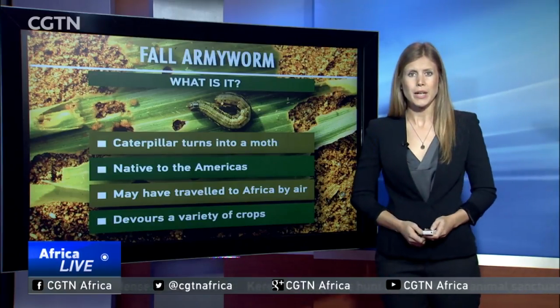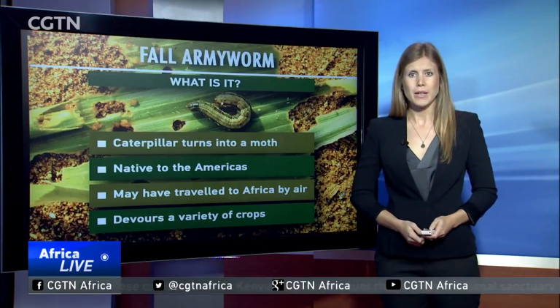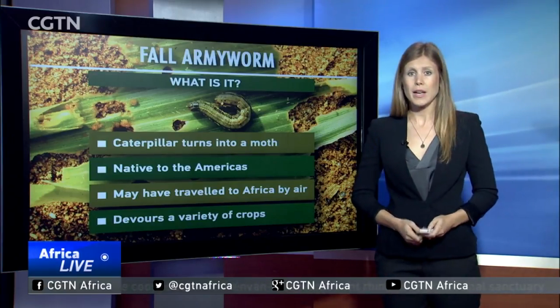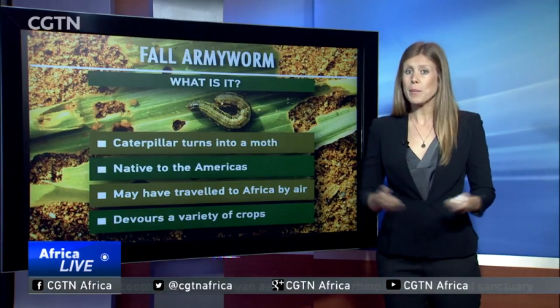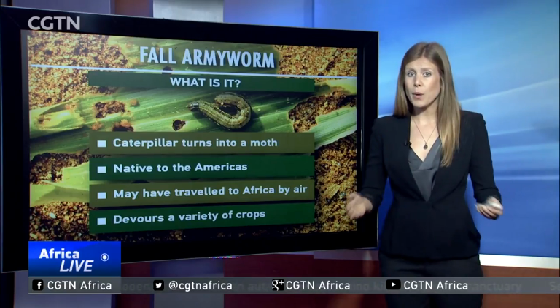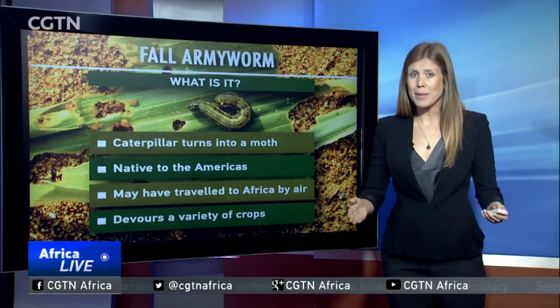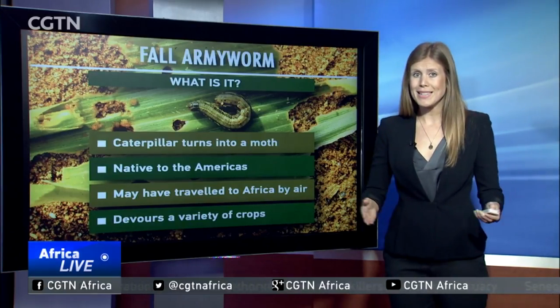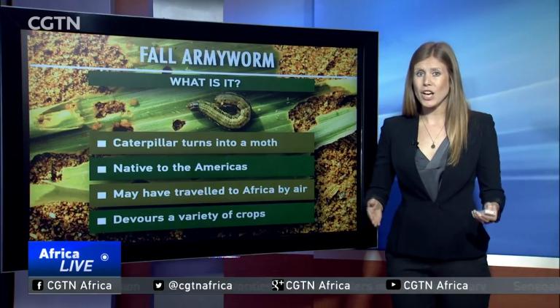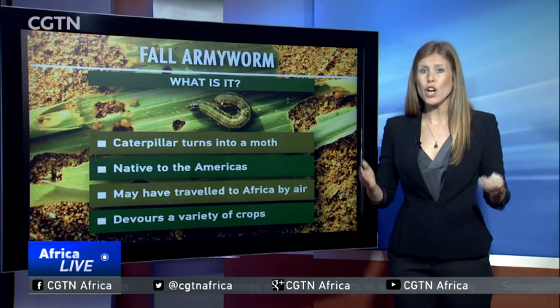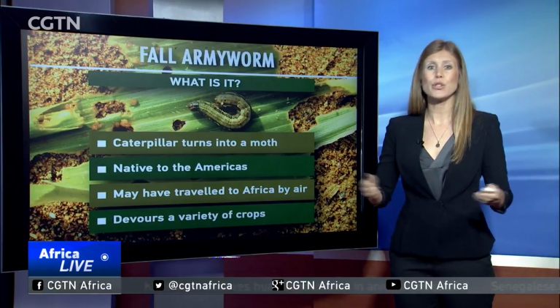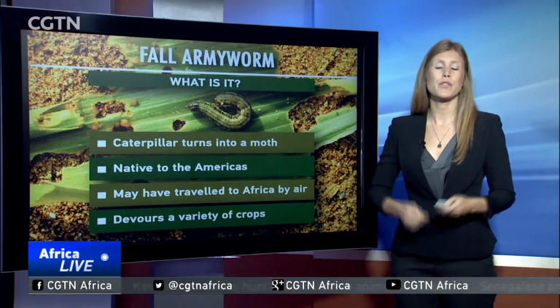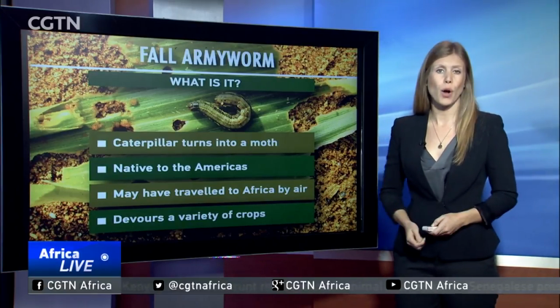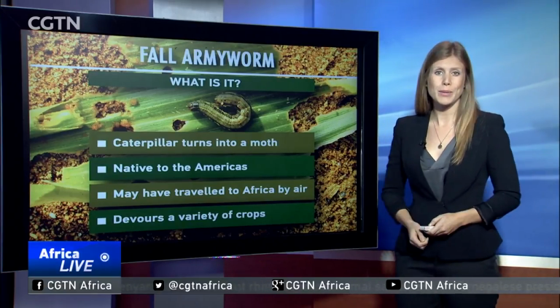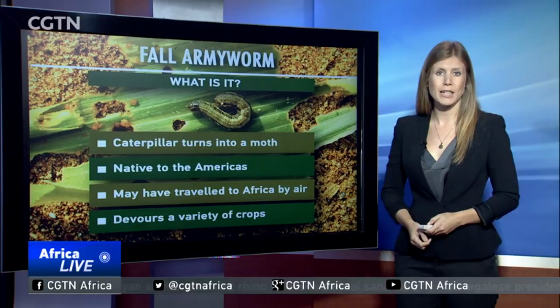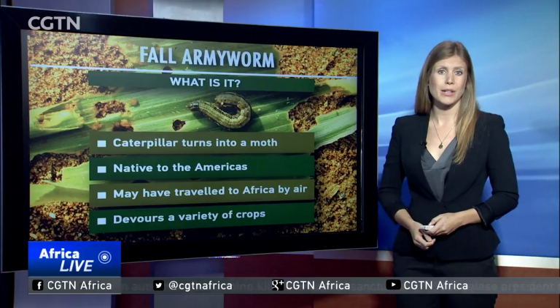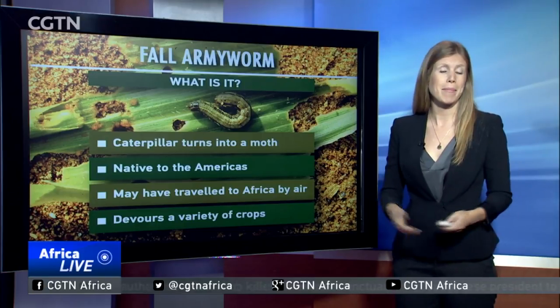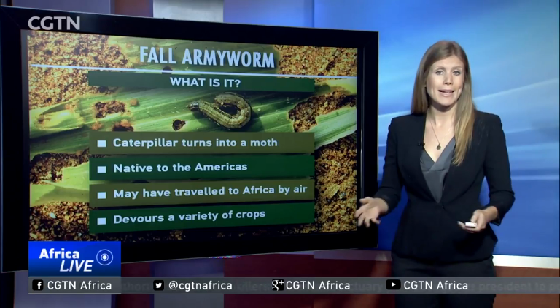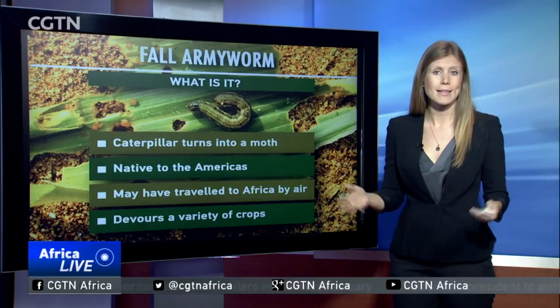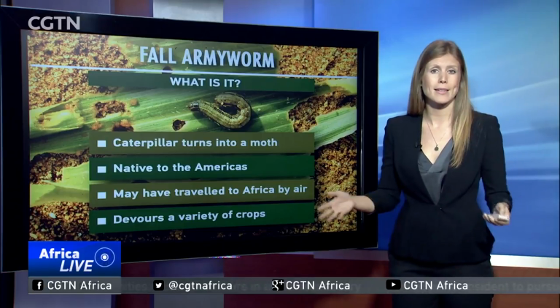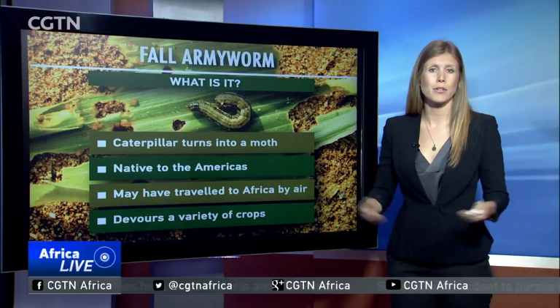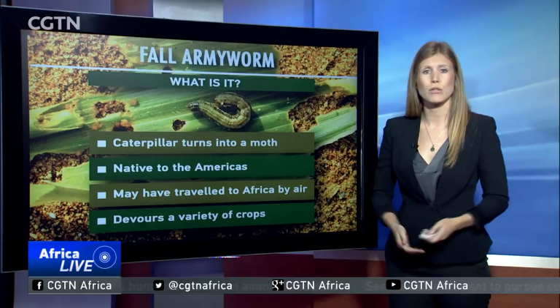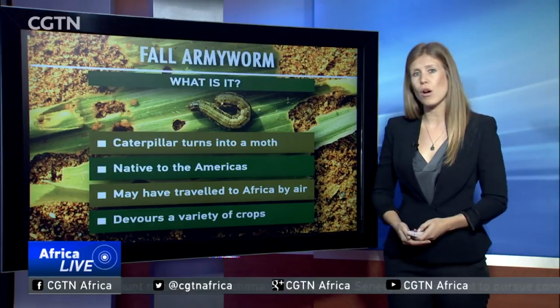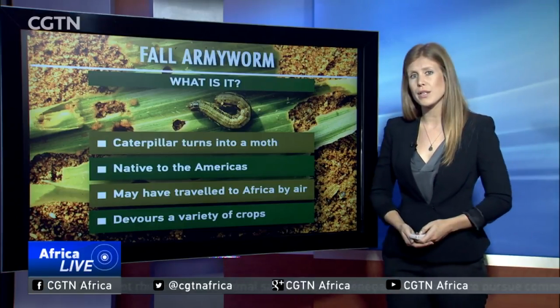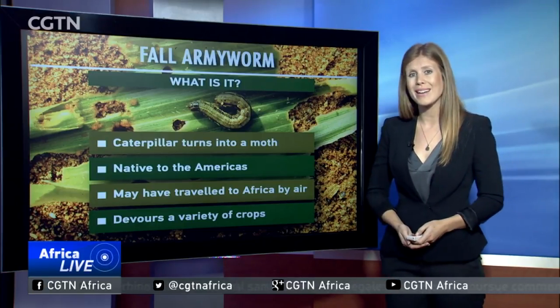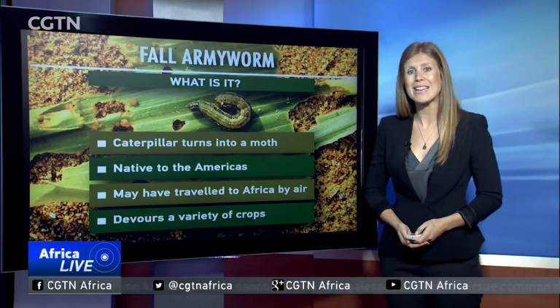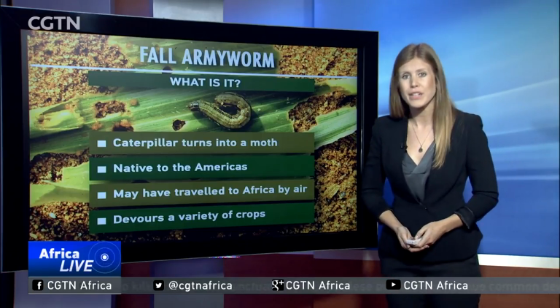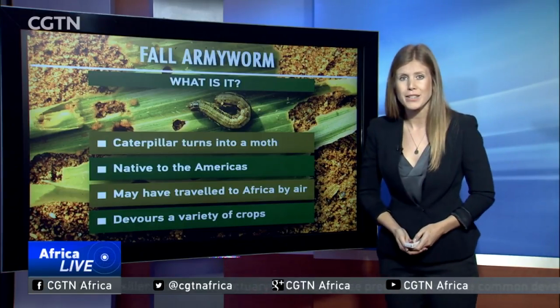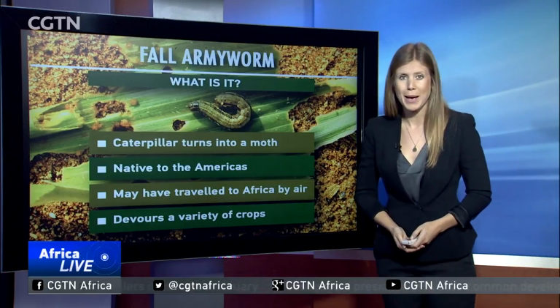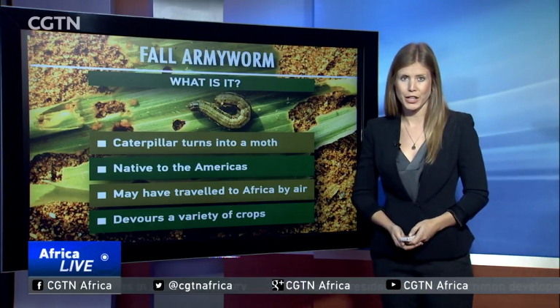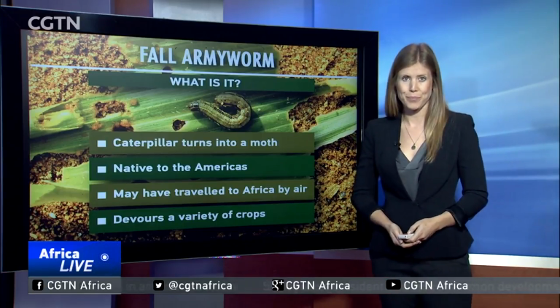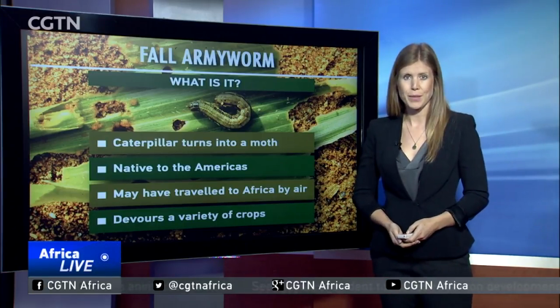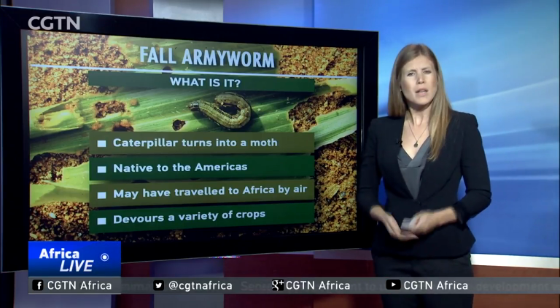The armyworm eats a host of crops, including maize, cereals, cotton, and even tobacco.